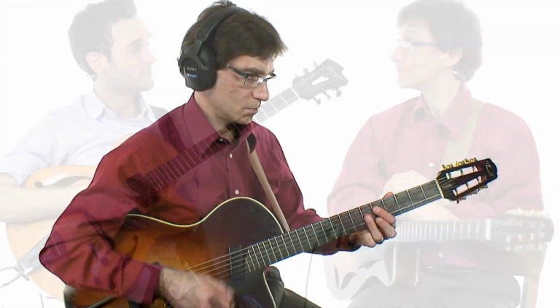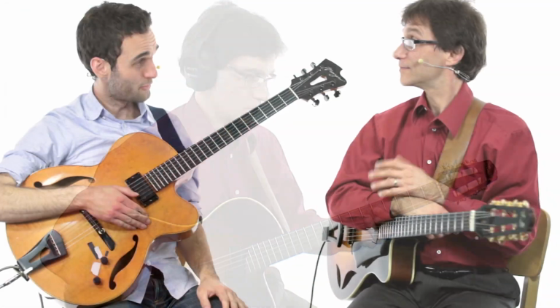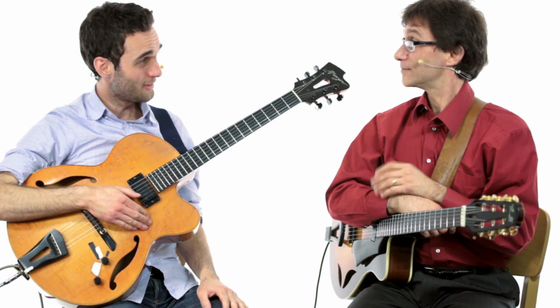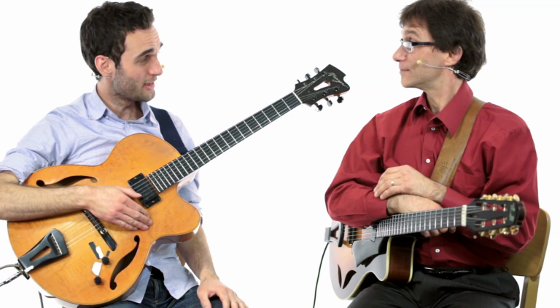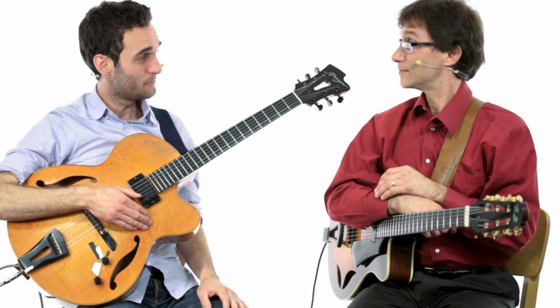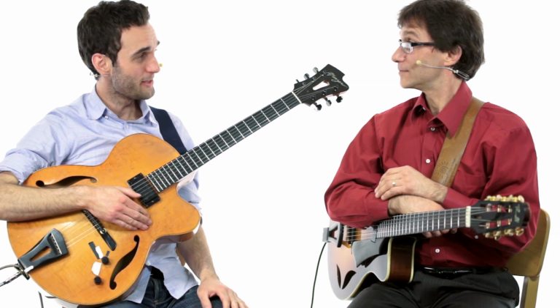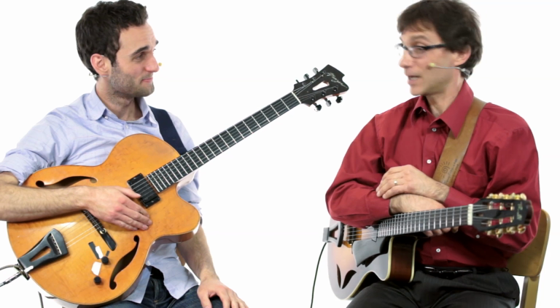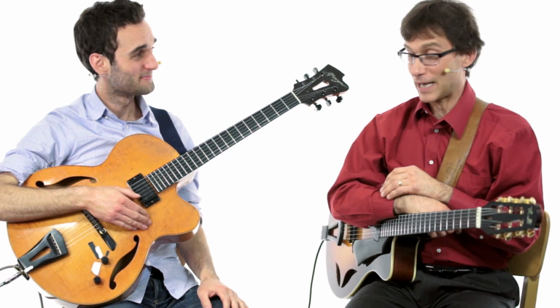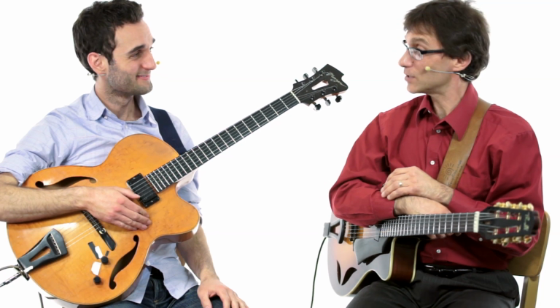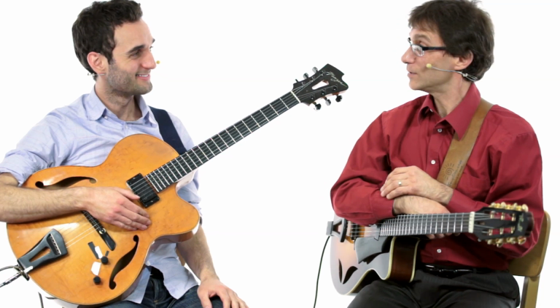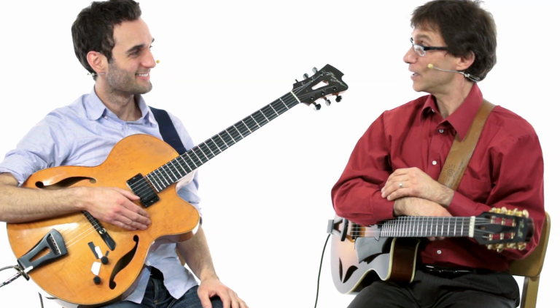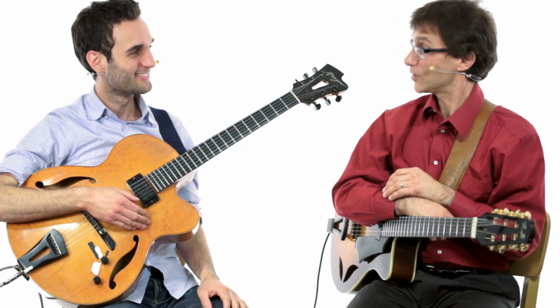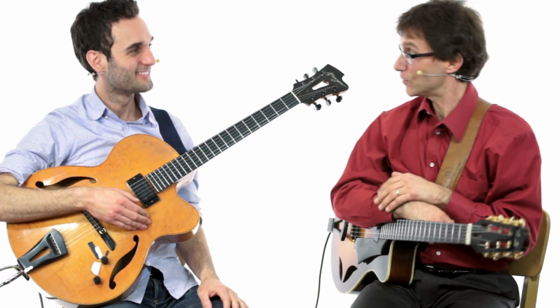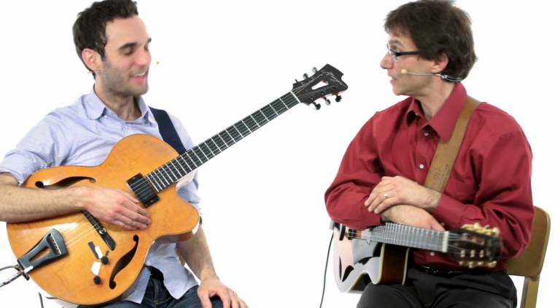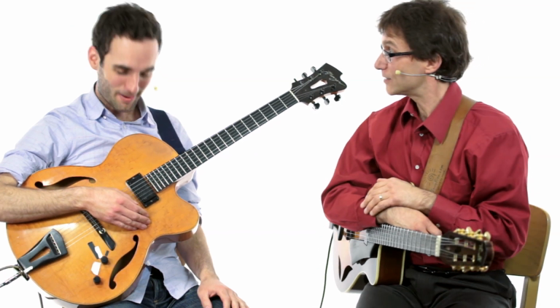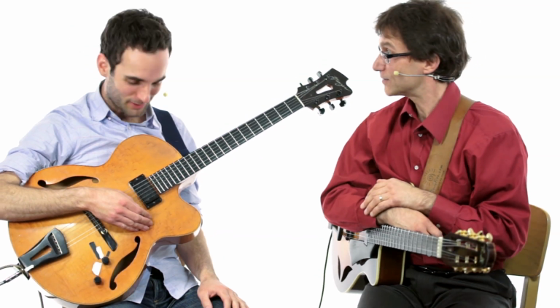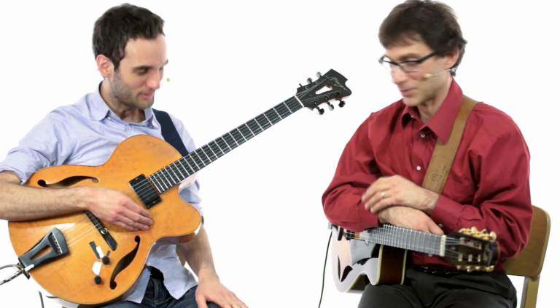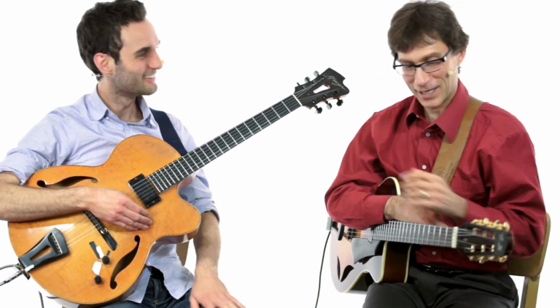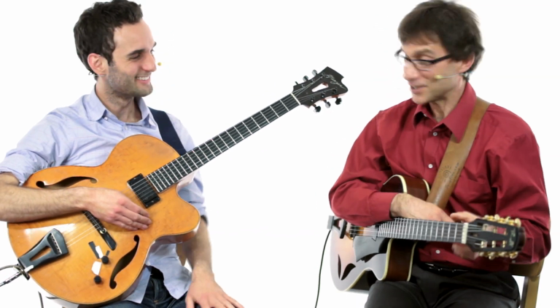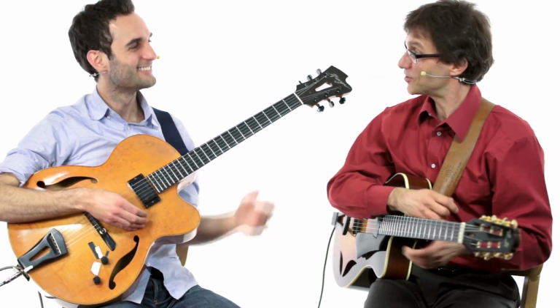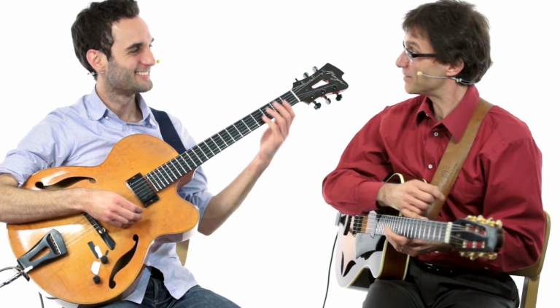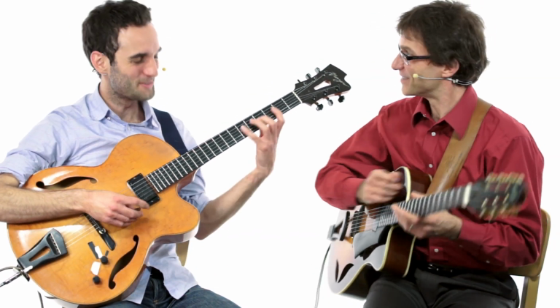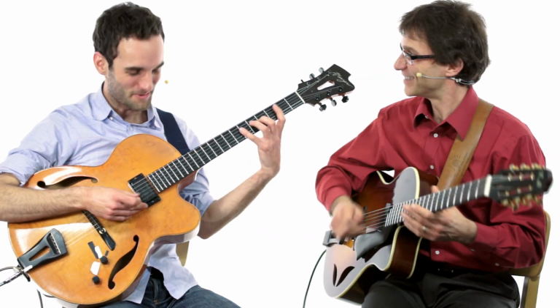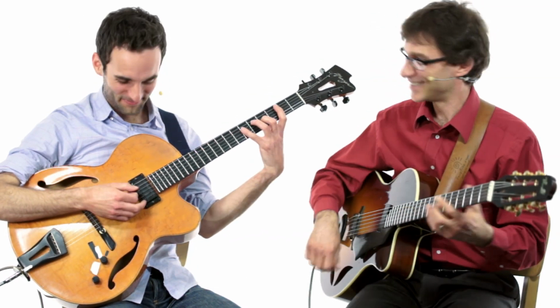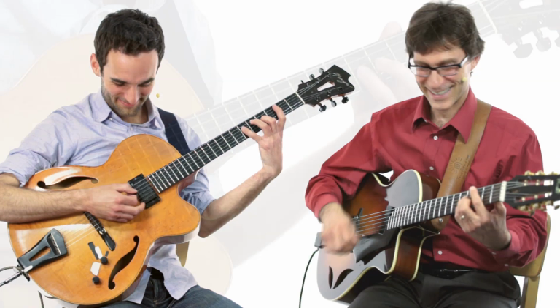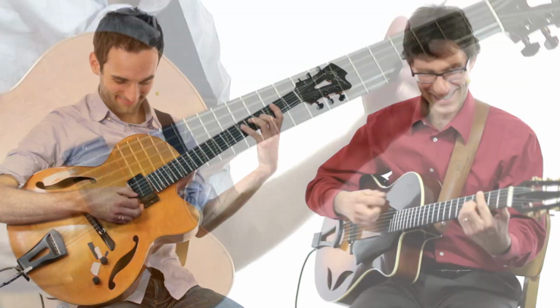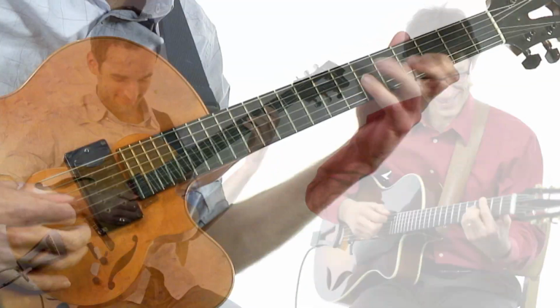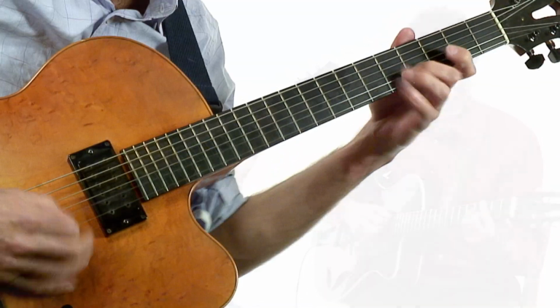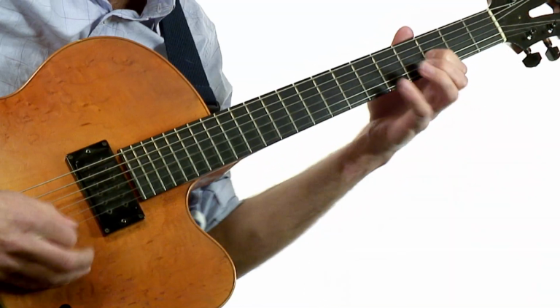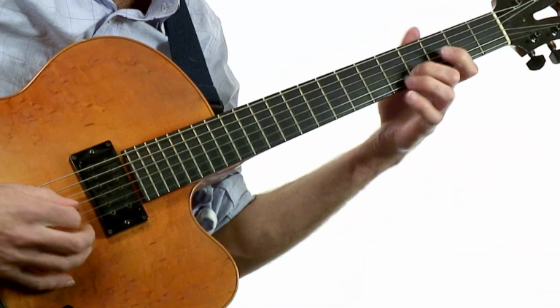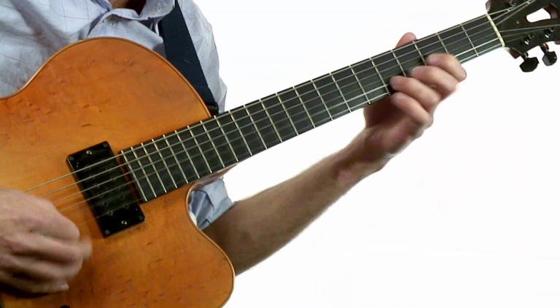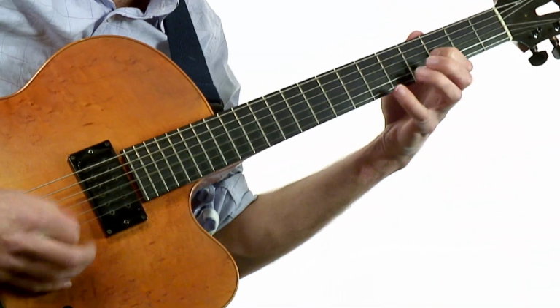So, Frank, you ready to play? I'm absolutely ready. Are you ready? Absolutely. Okay, let's jam. Let's do it. Alright, let's pour it.